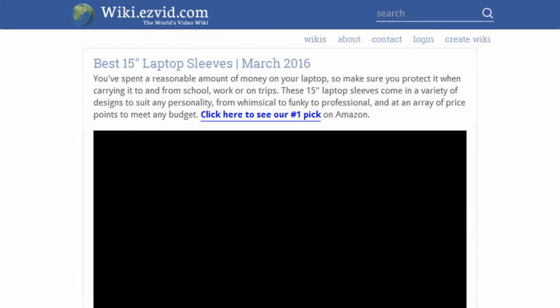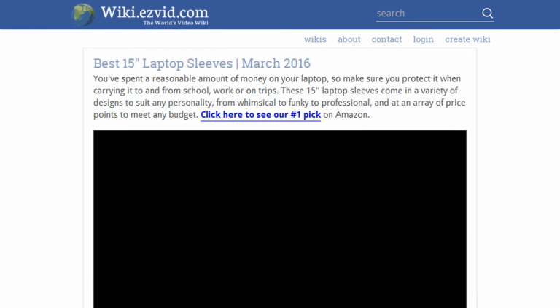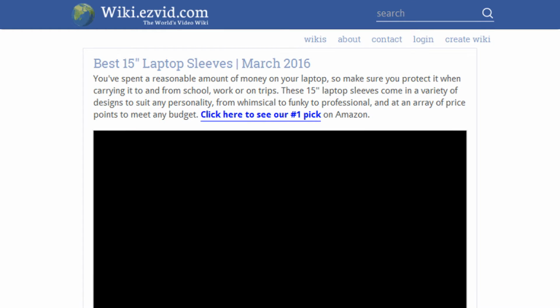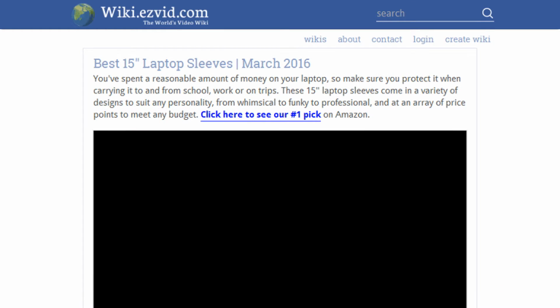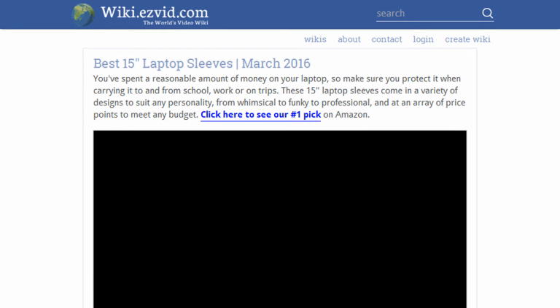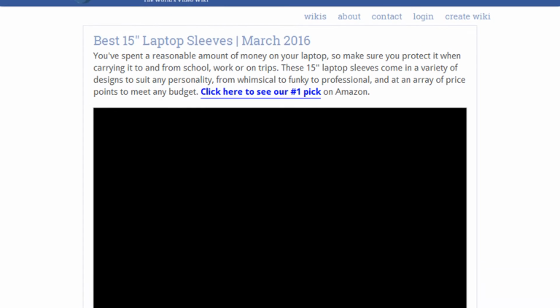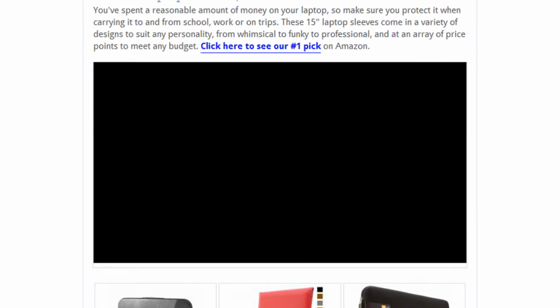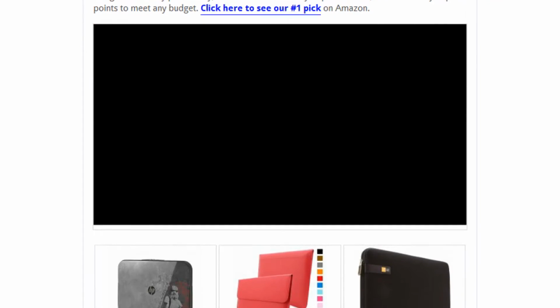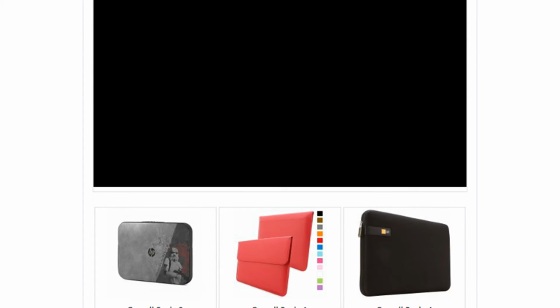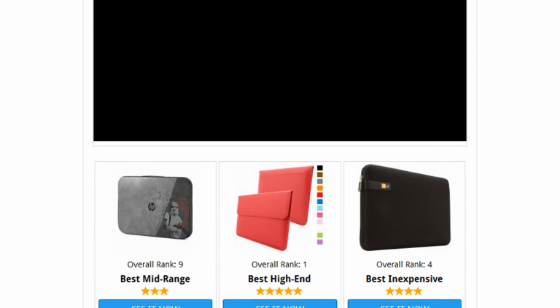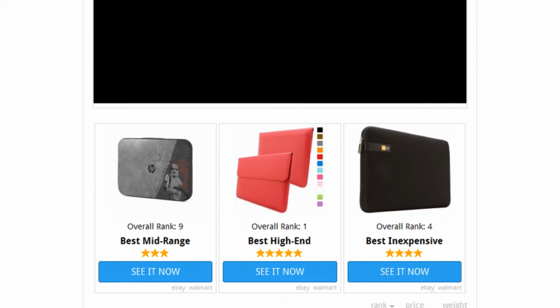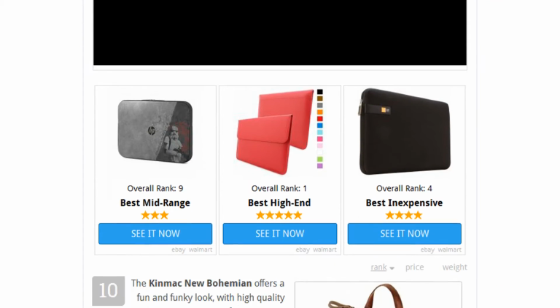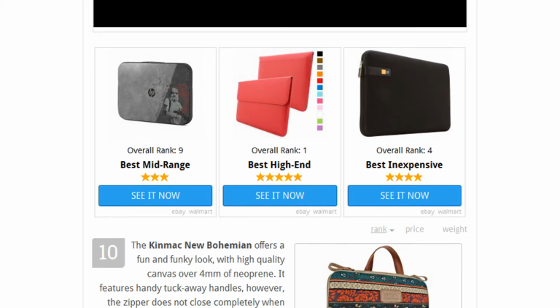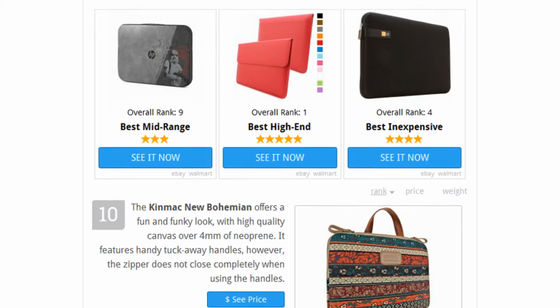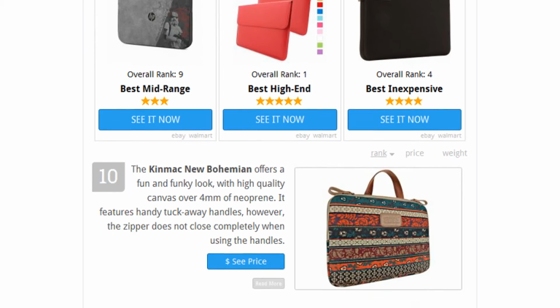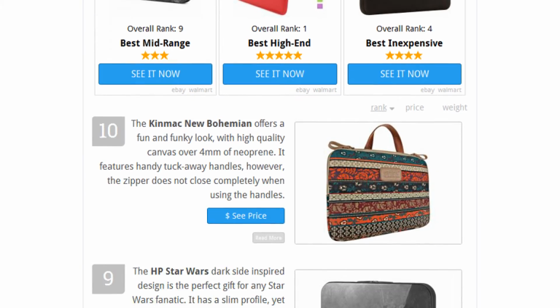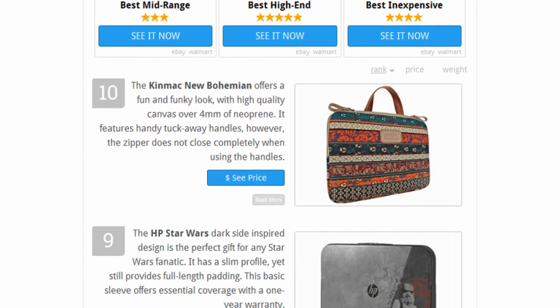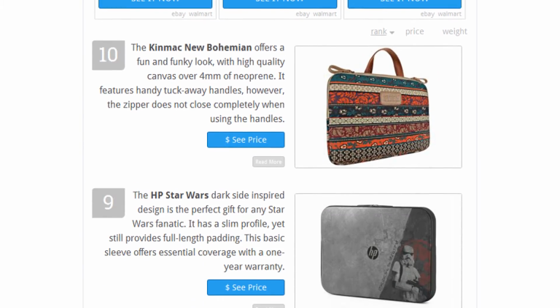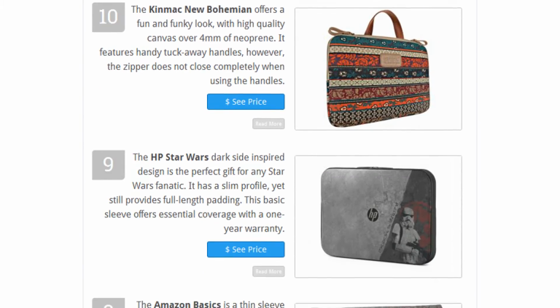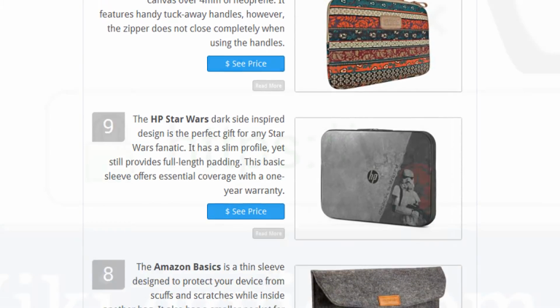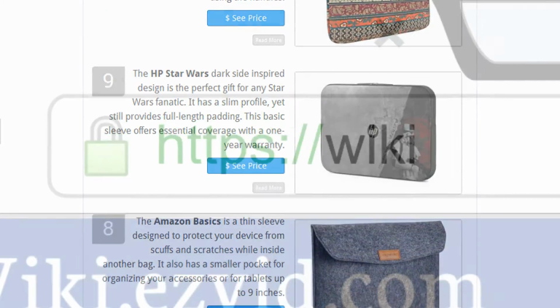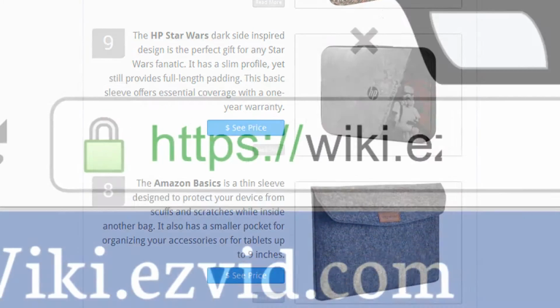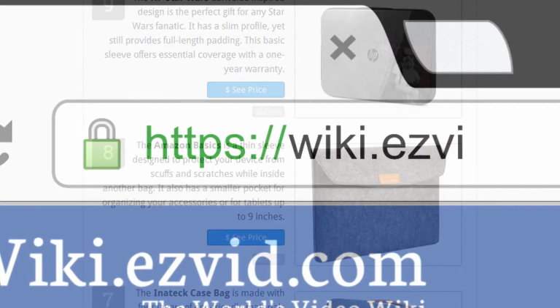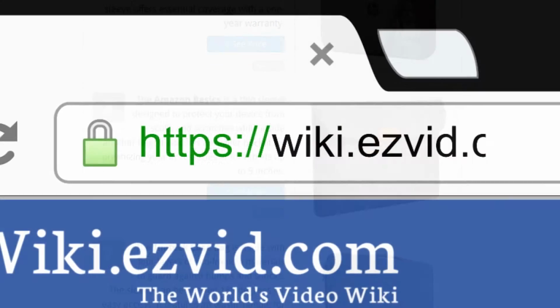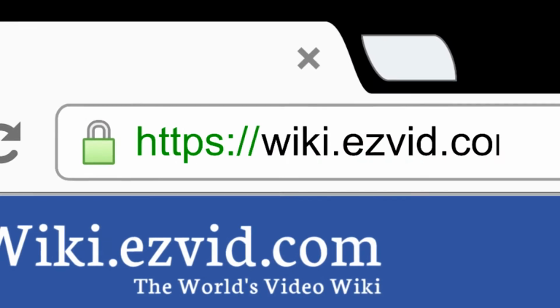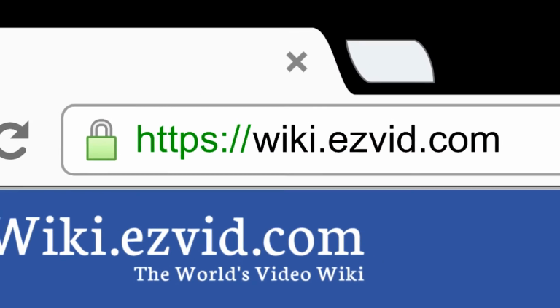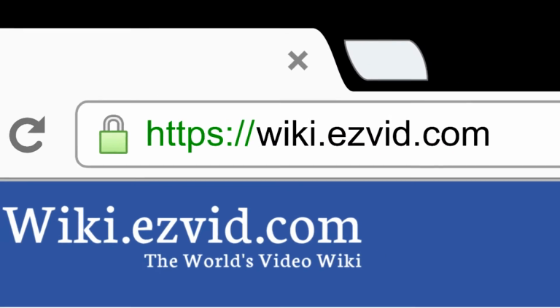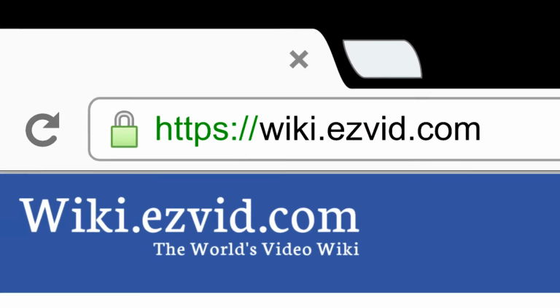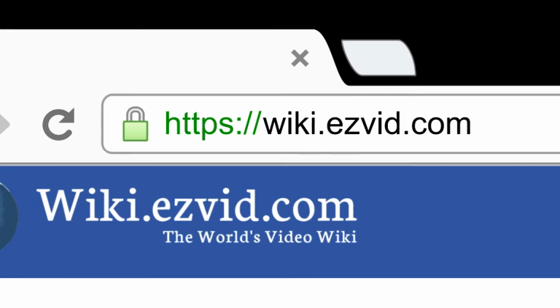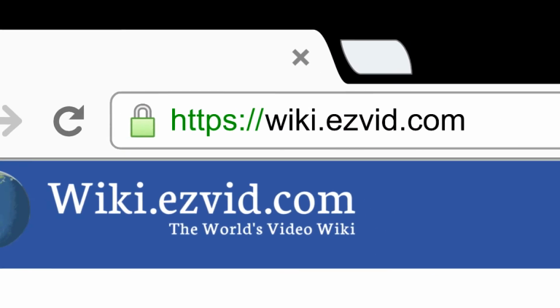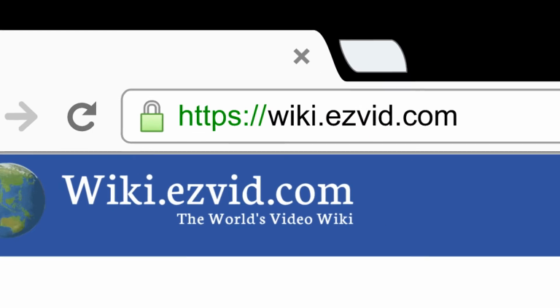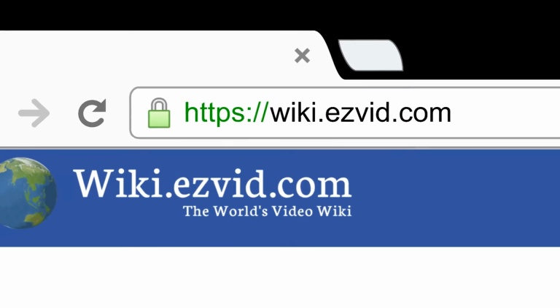To see all this stuff, go to wiki.ezvid.com and search for 15-inch laptop sleeves or click beneath this video.